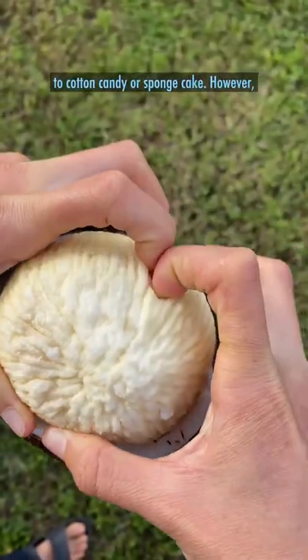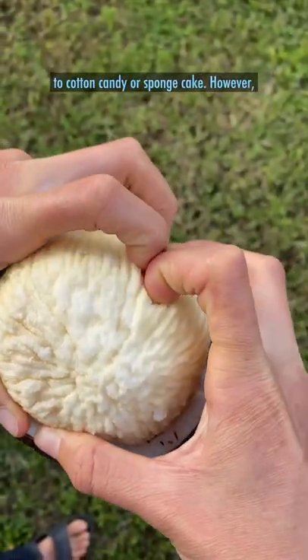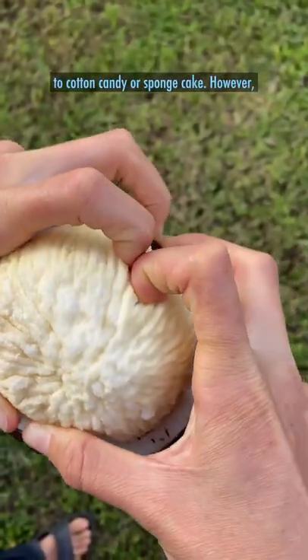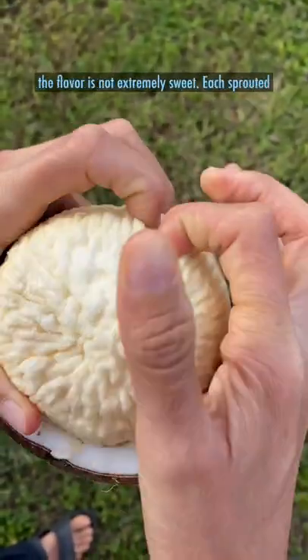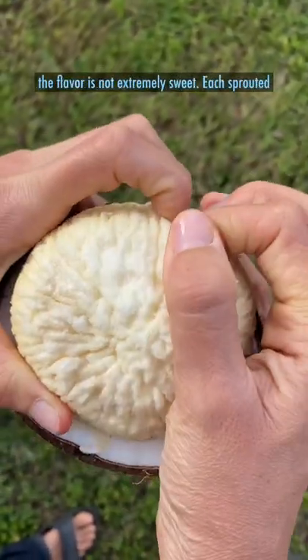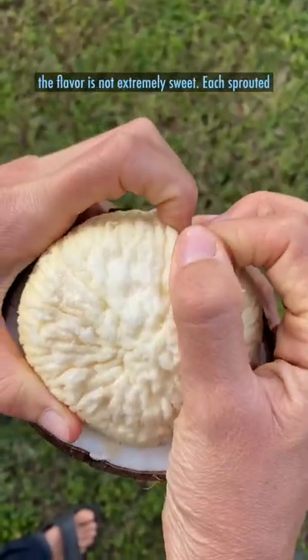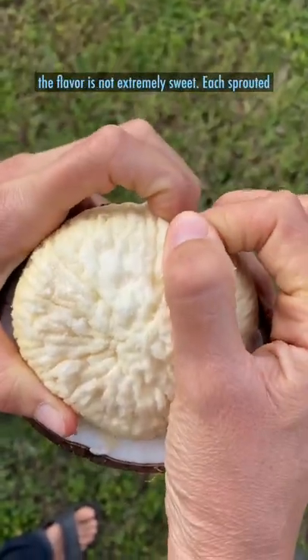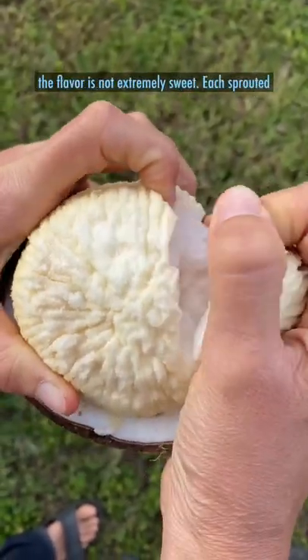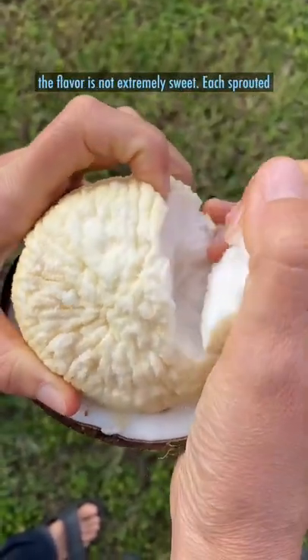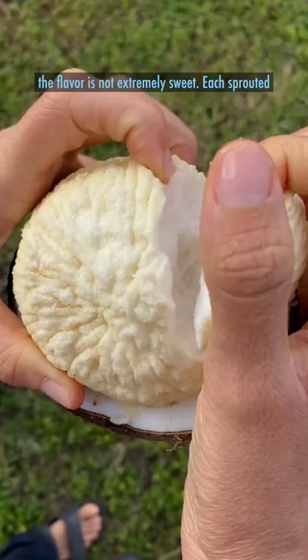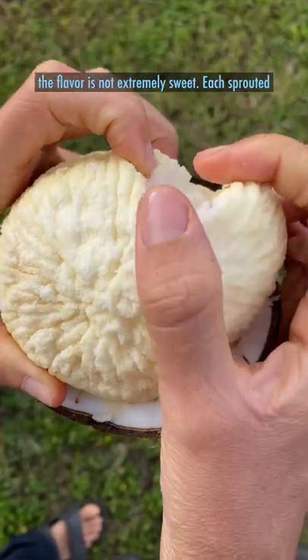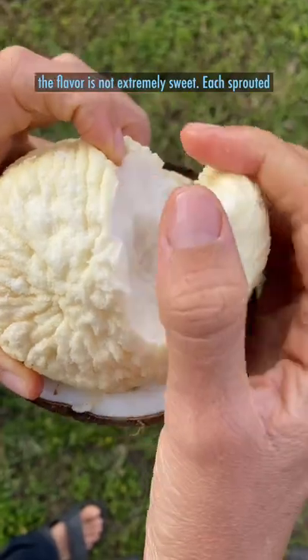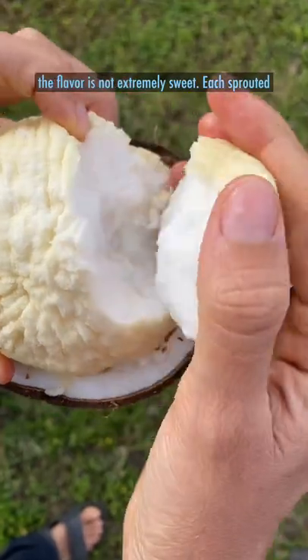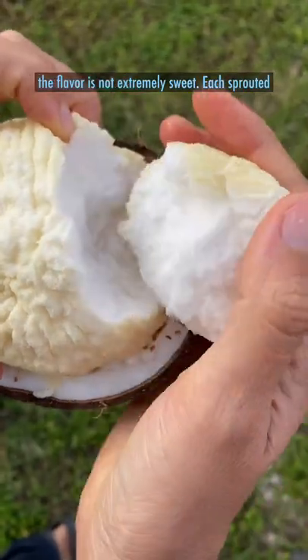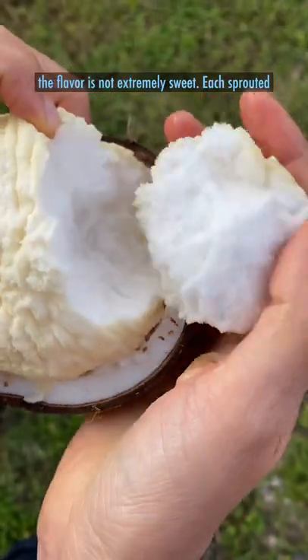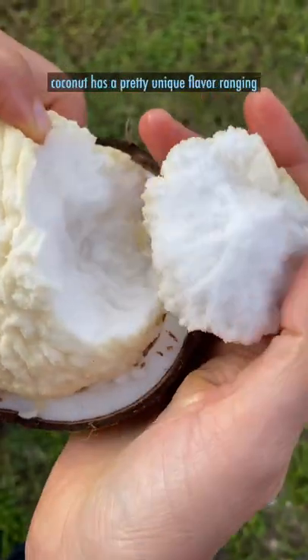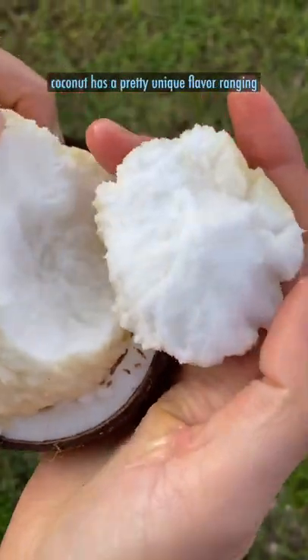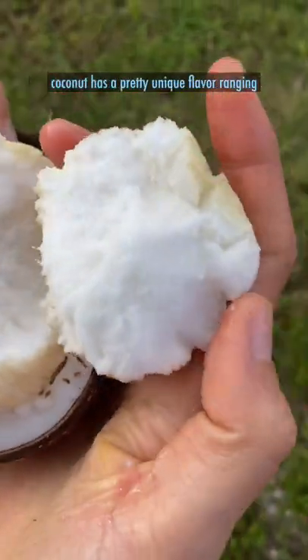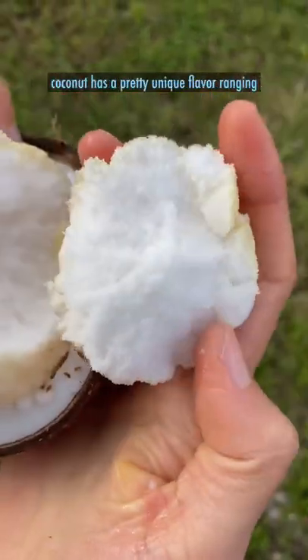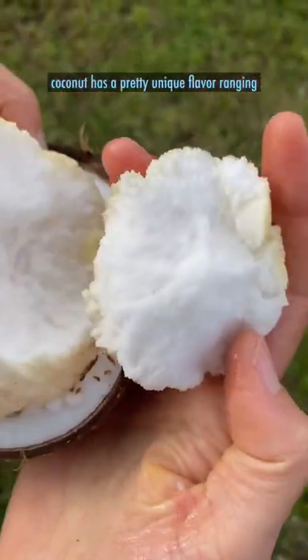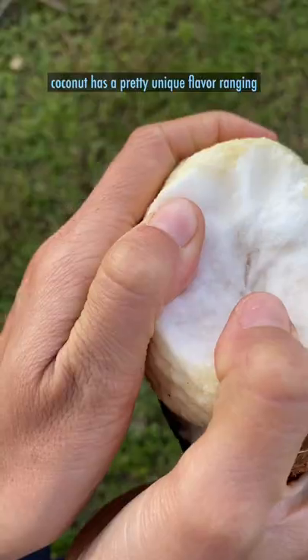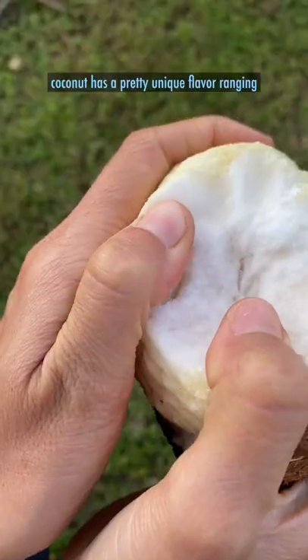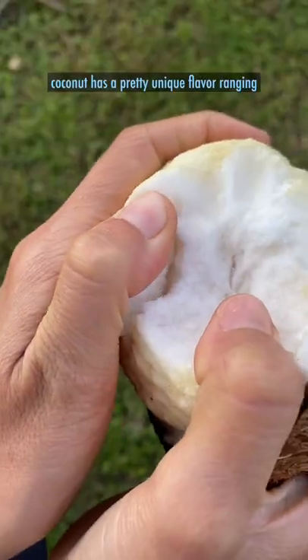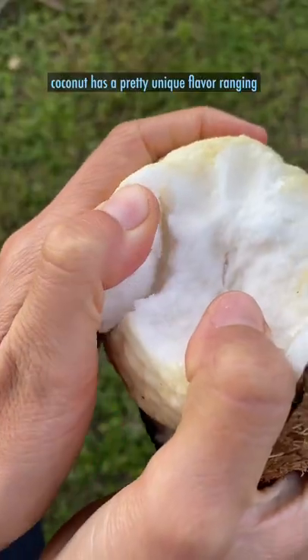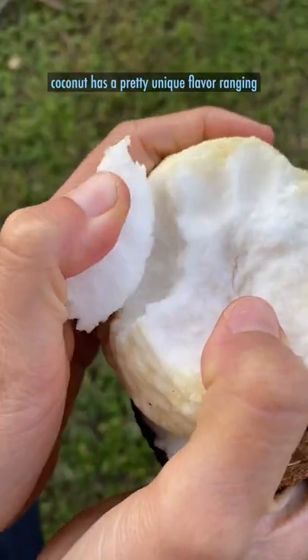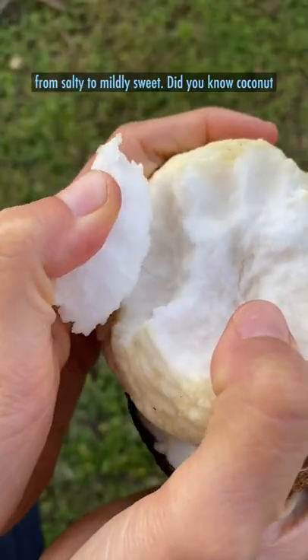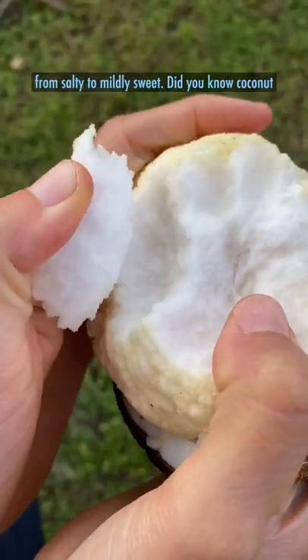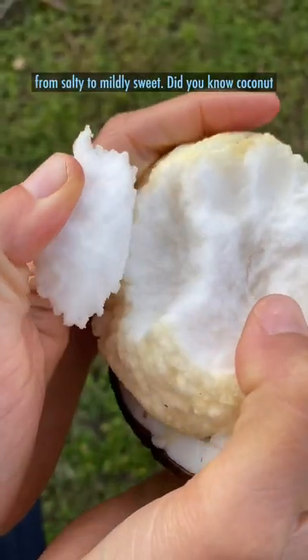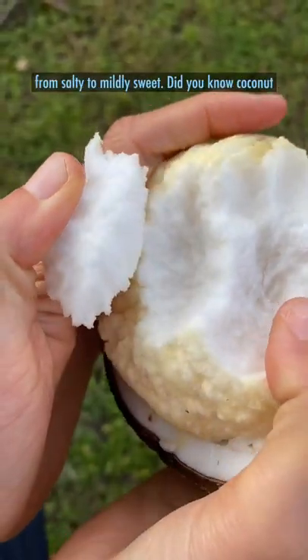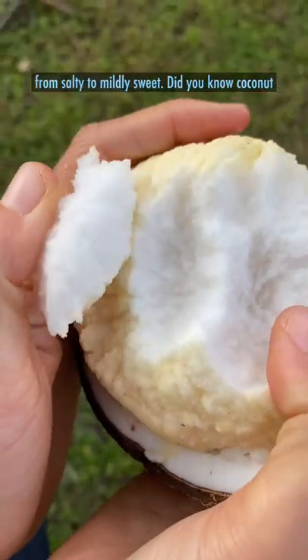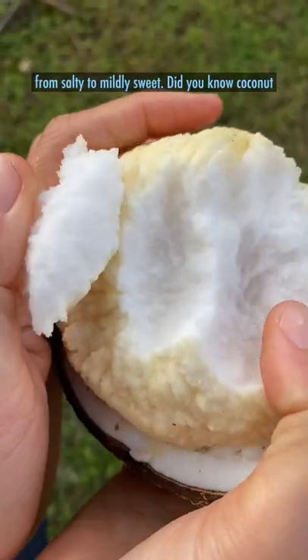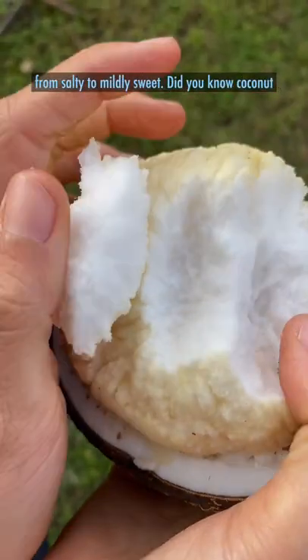However, the flavor is not extremely sweet. Each sprouted coconut has a pretty unique flavor ranging from salty to mildly sweet.